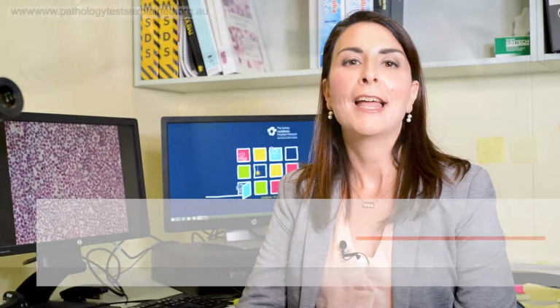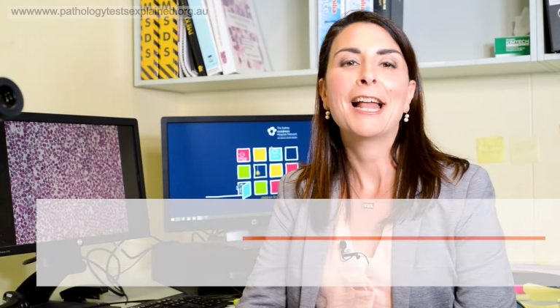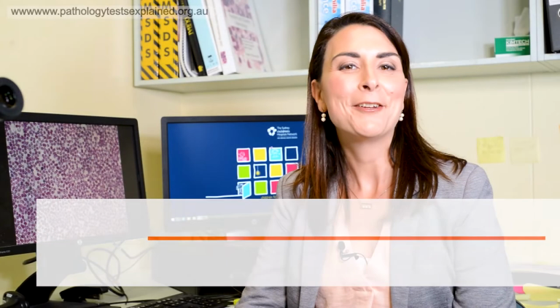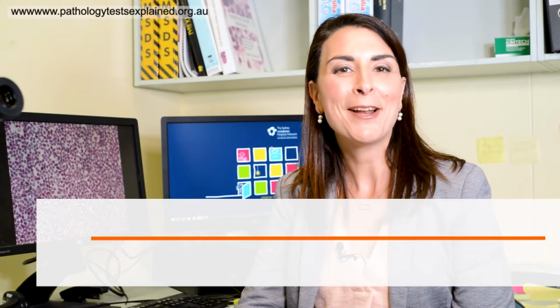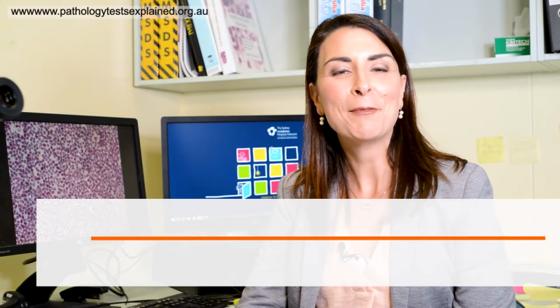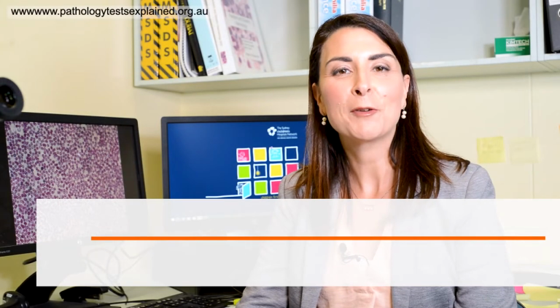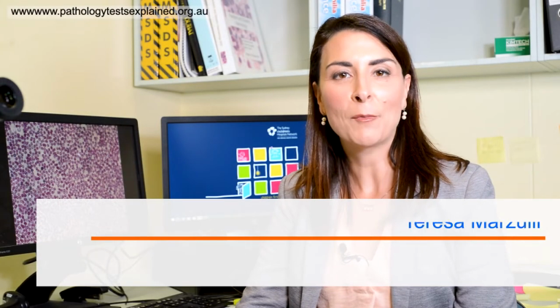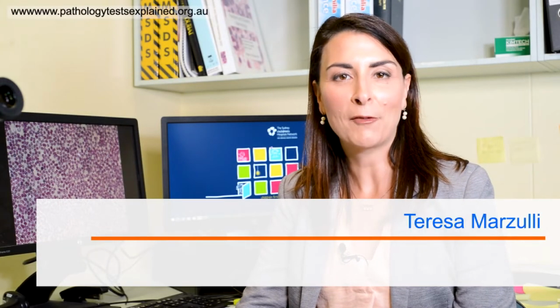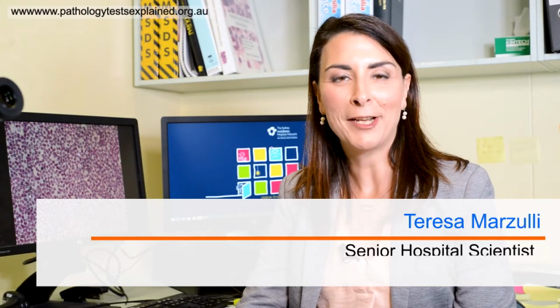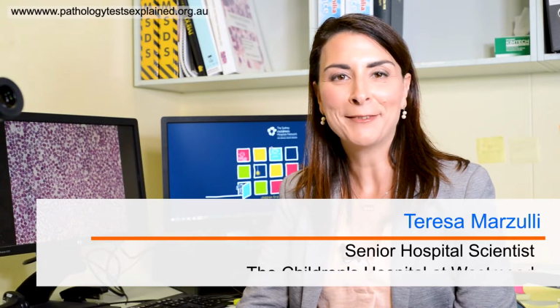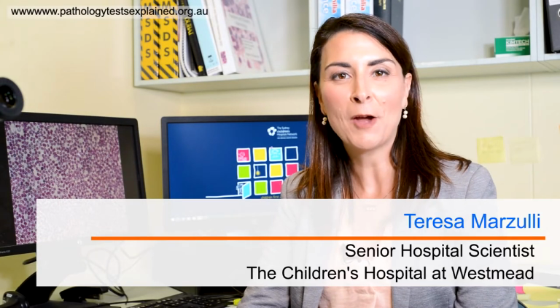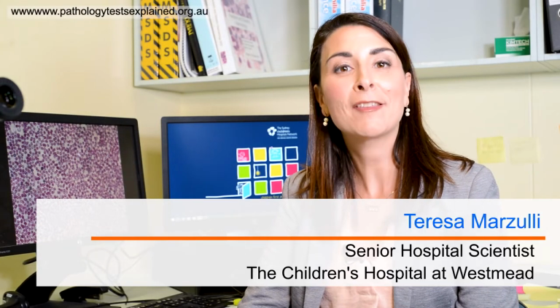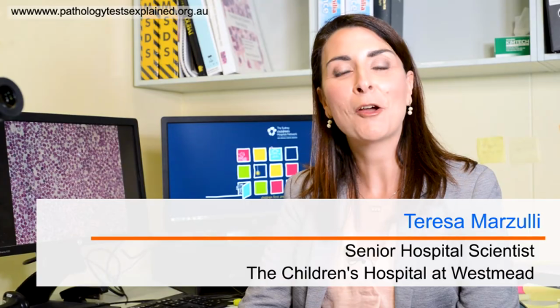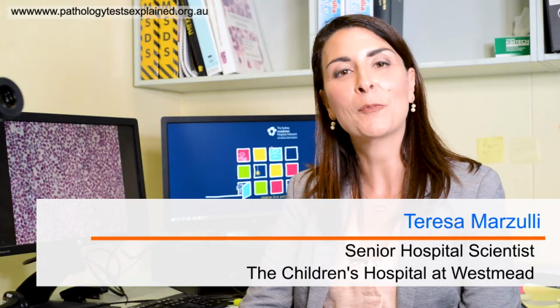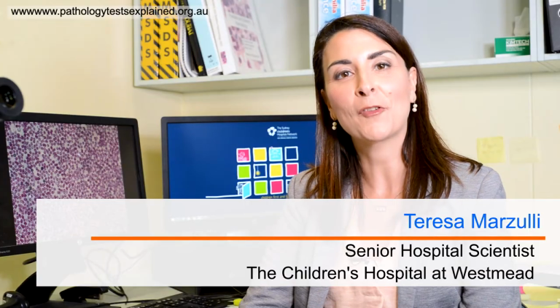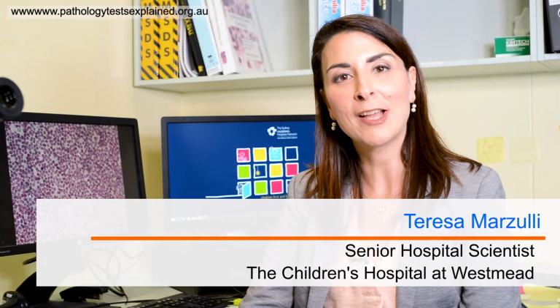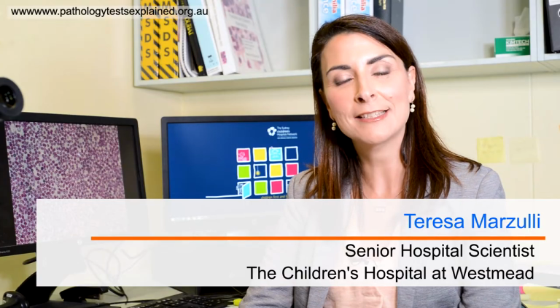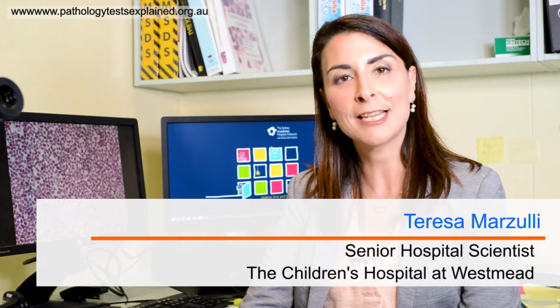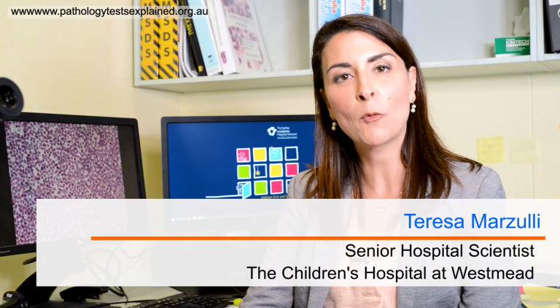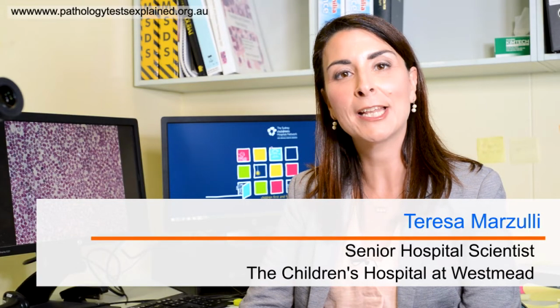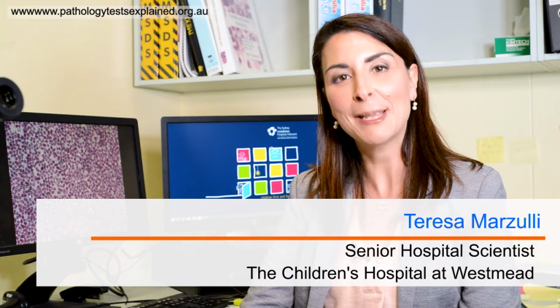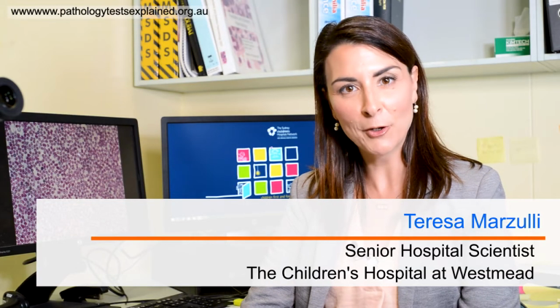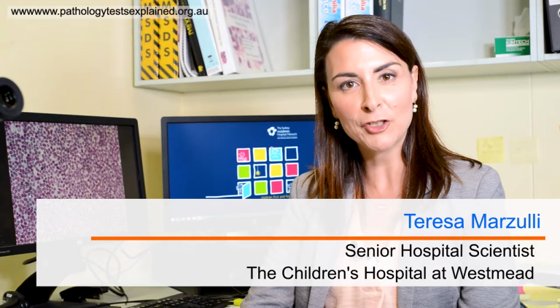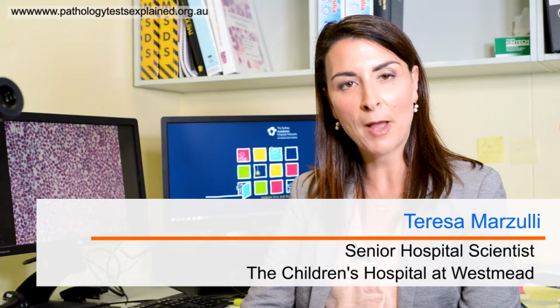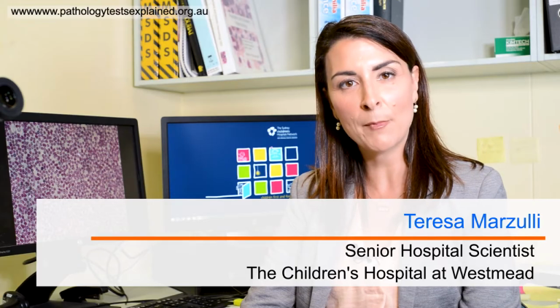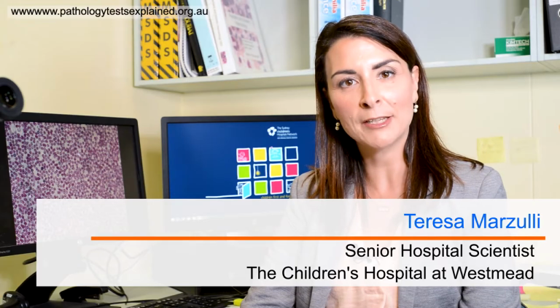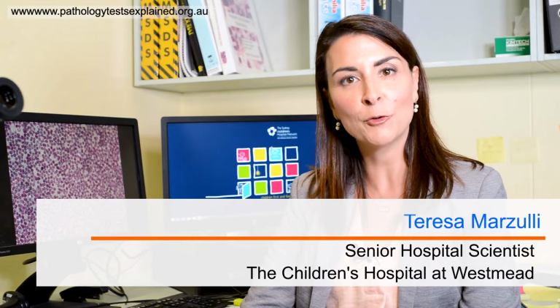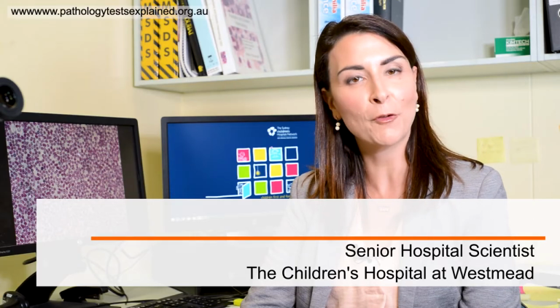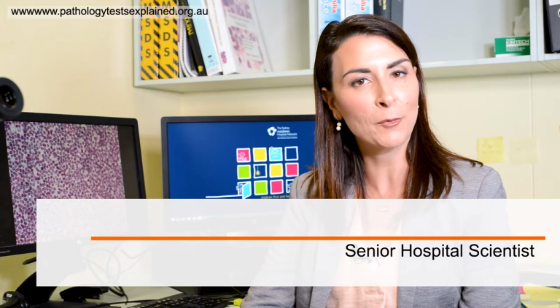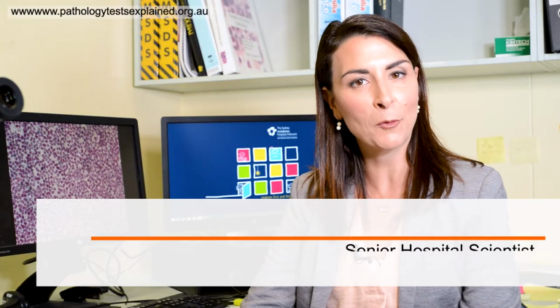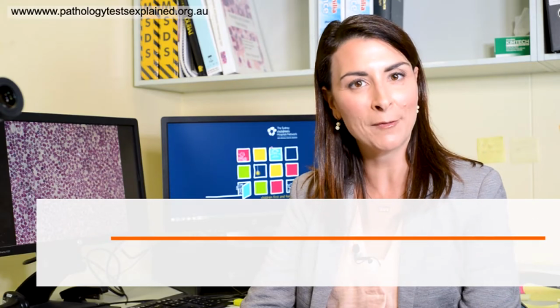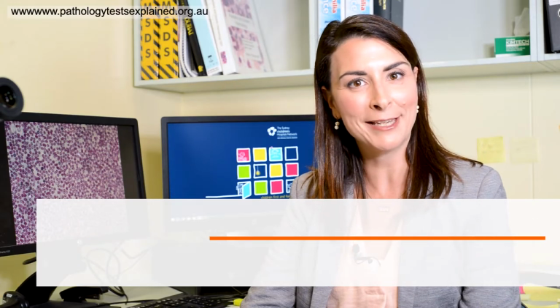Hello, my name is Teresa Marzooling. I'm a Senior Hospital Scientist and I work in the Haematology Department at the Children's Hospital at Westmead.